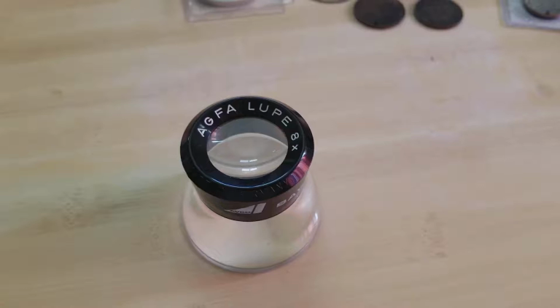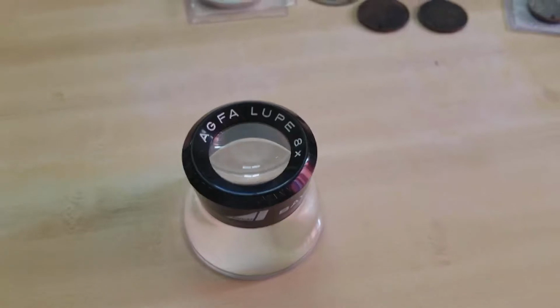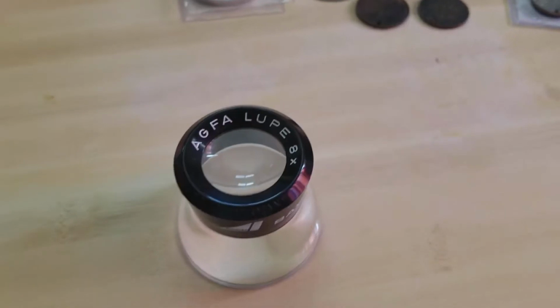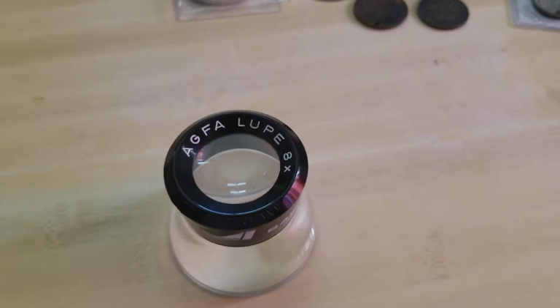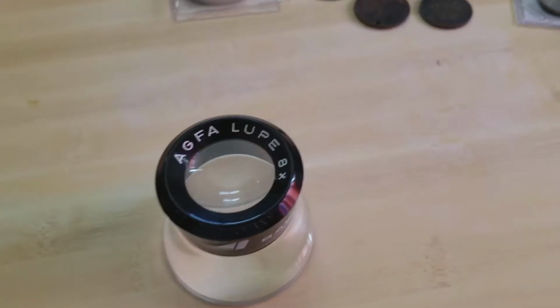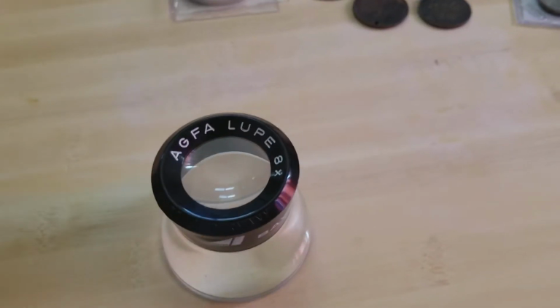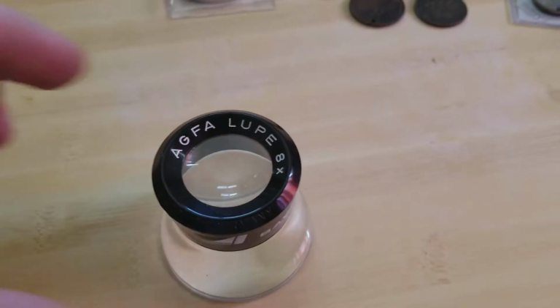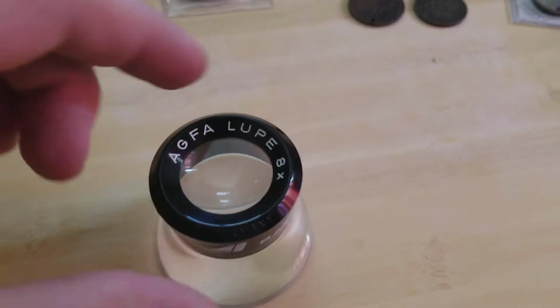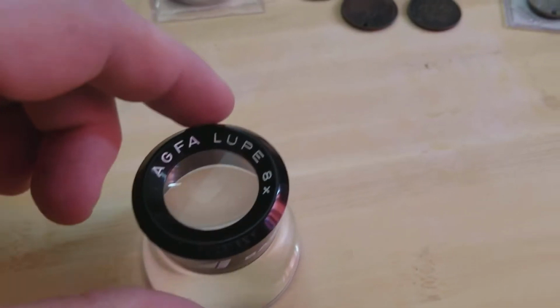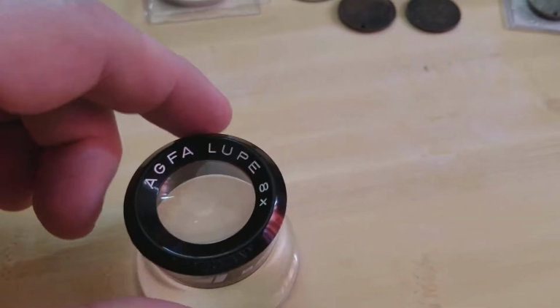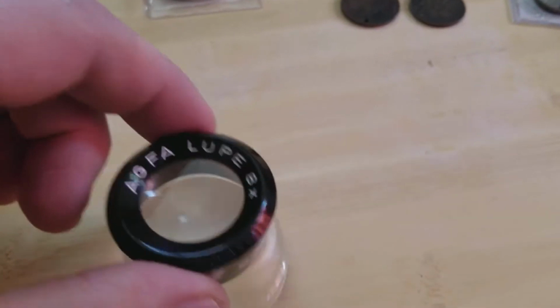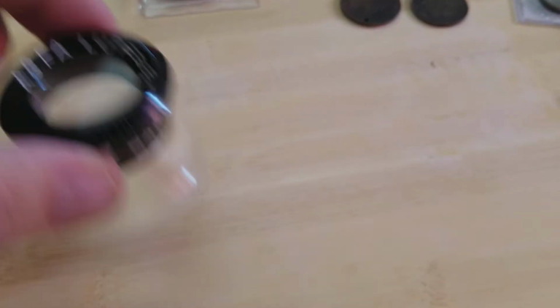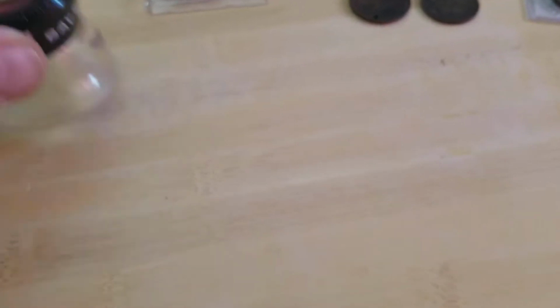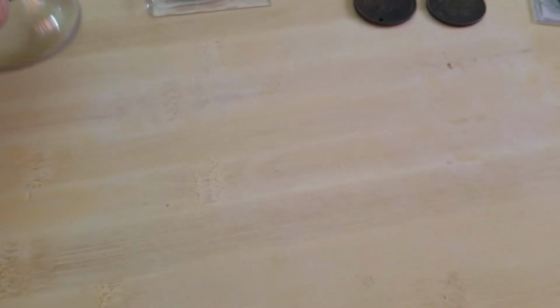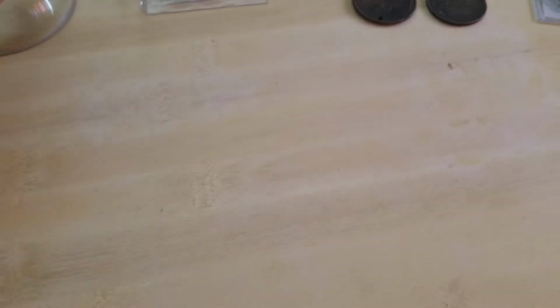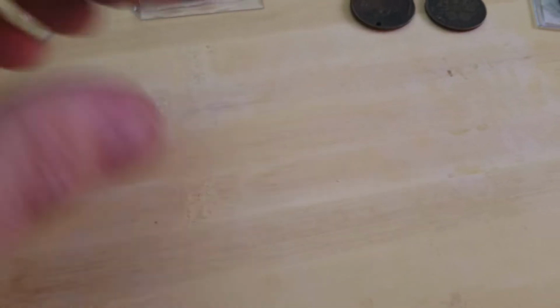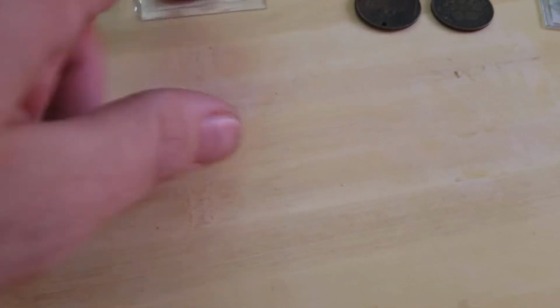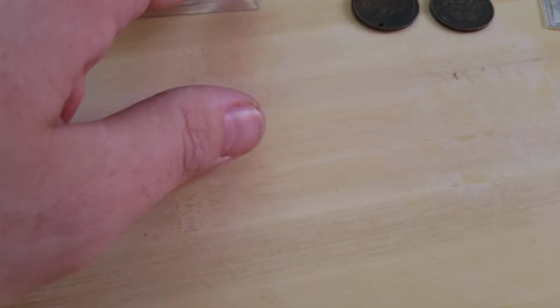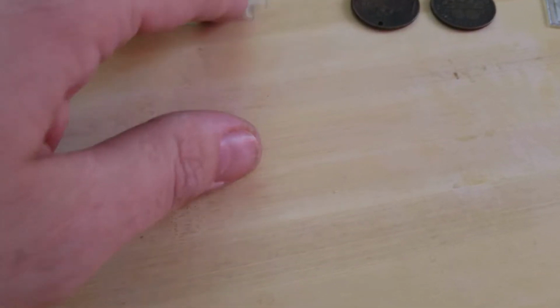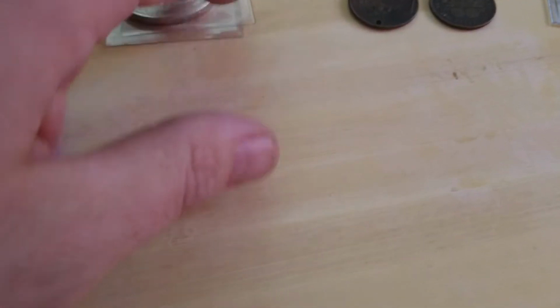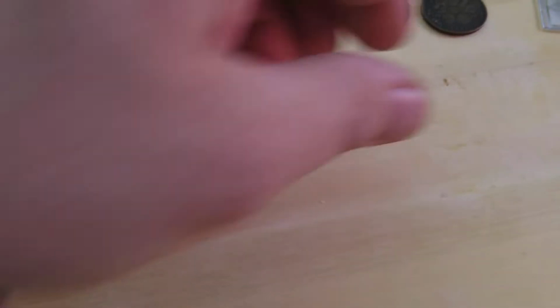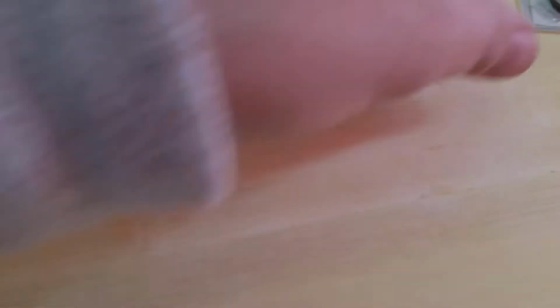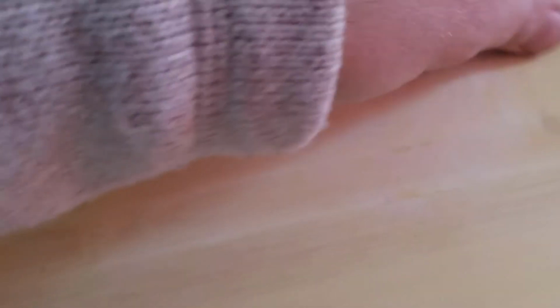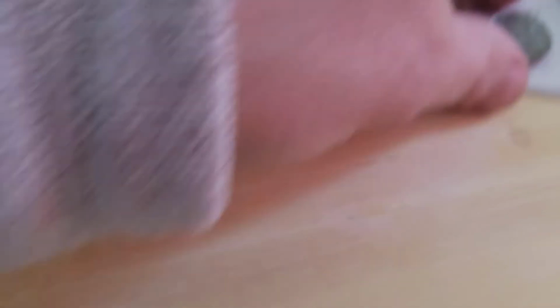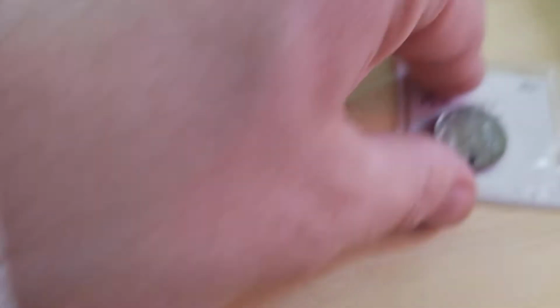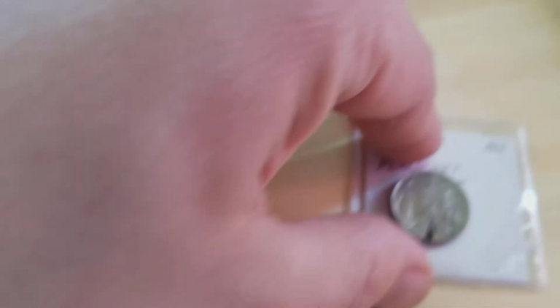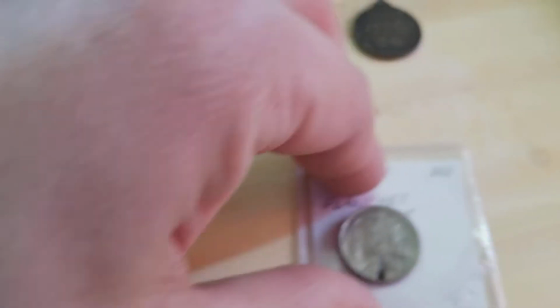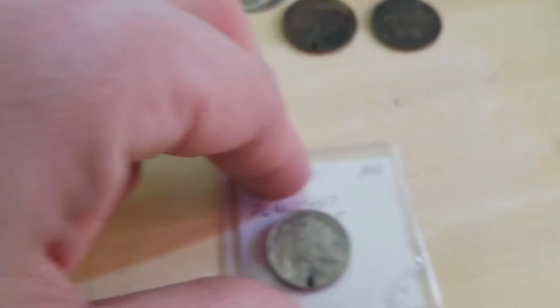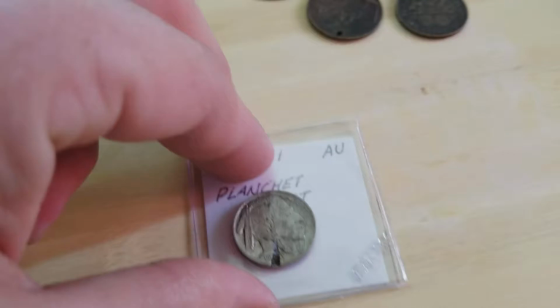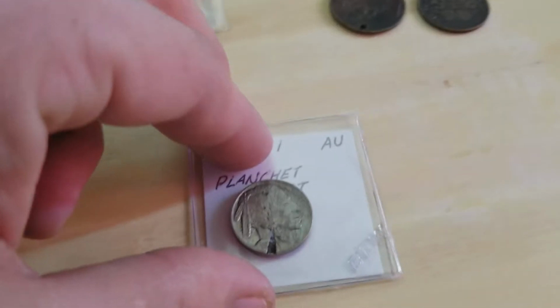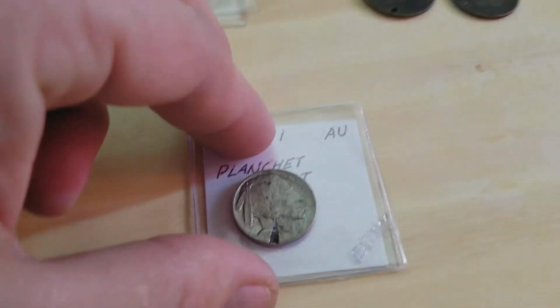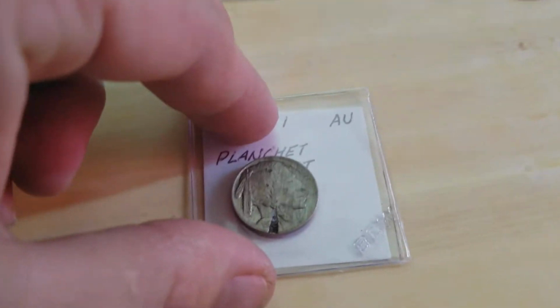Hey guys, I recently made a couple purchases and I wanted to share them with you. Let's take a look.